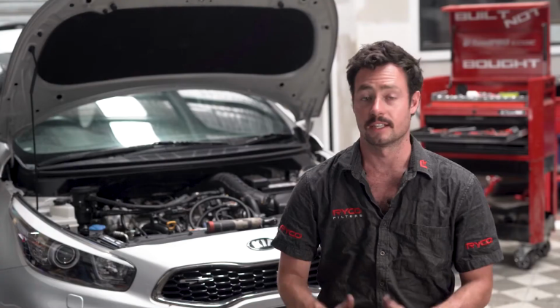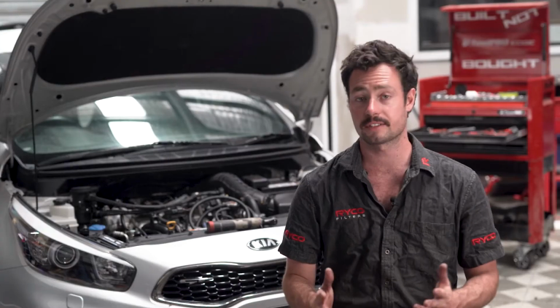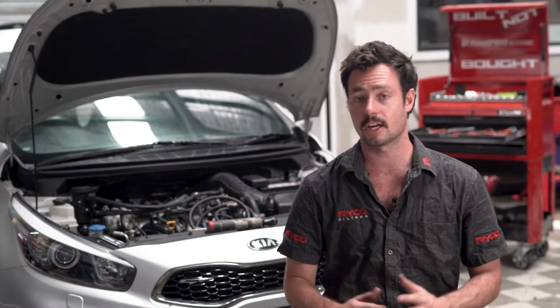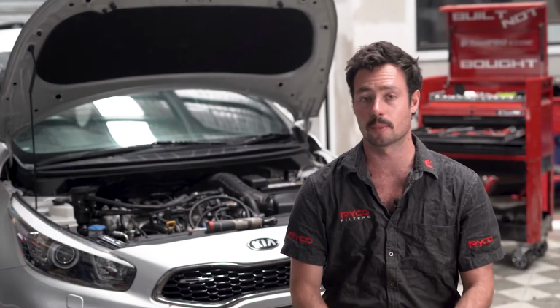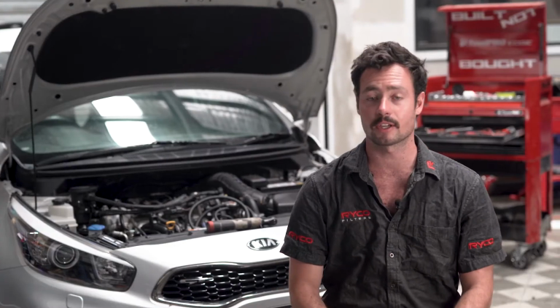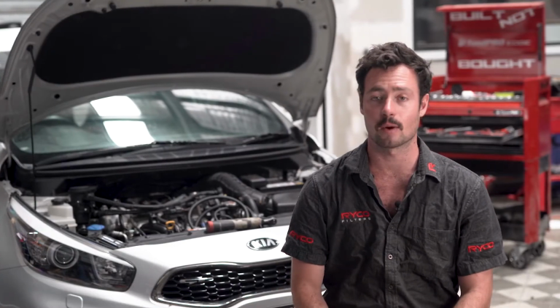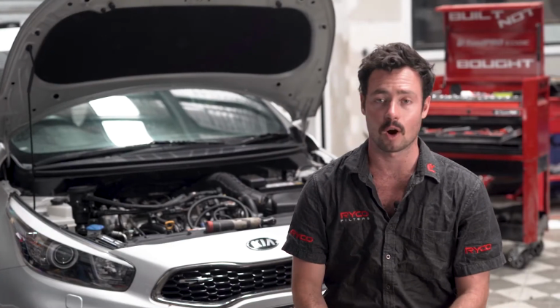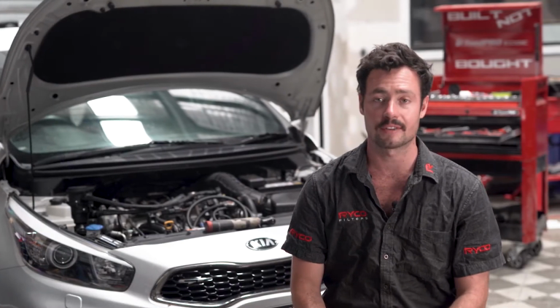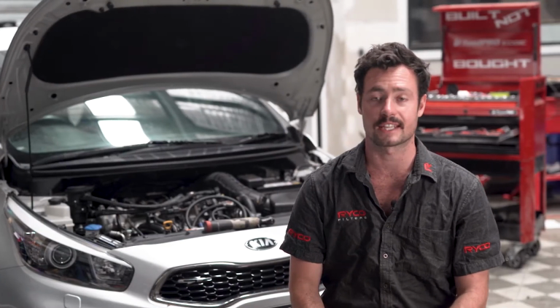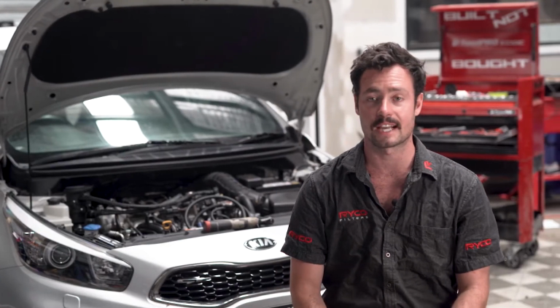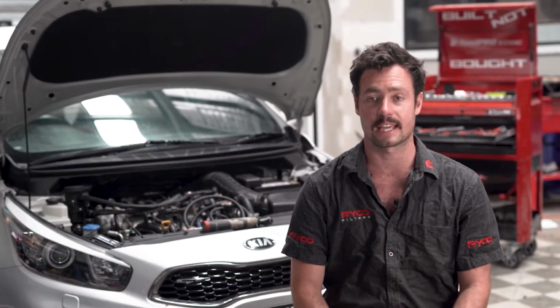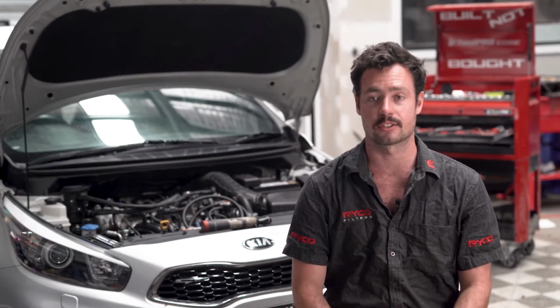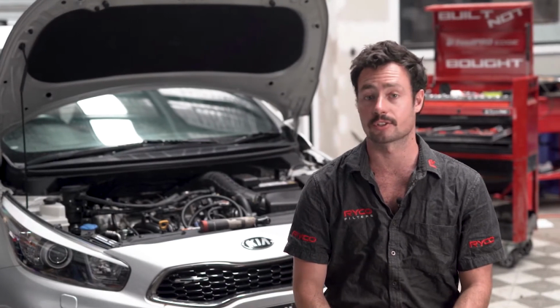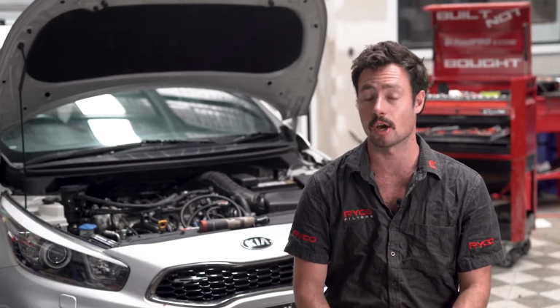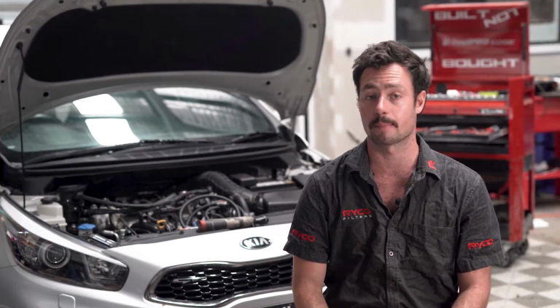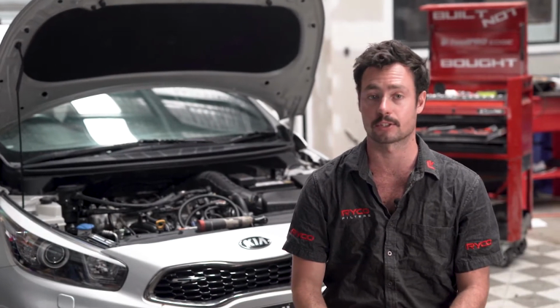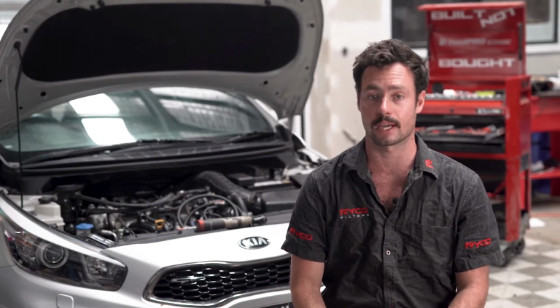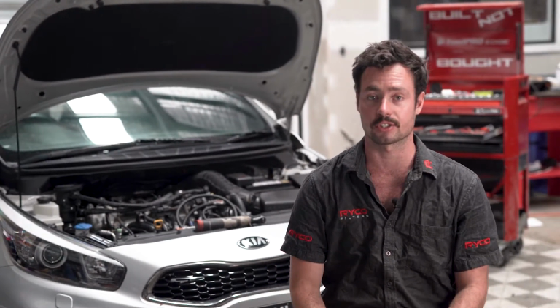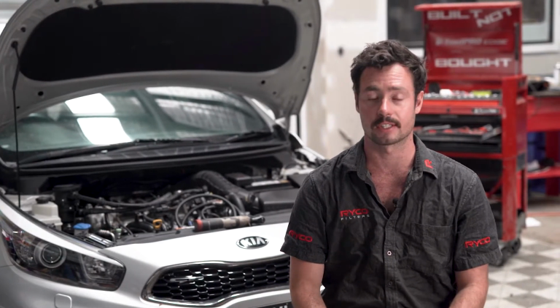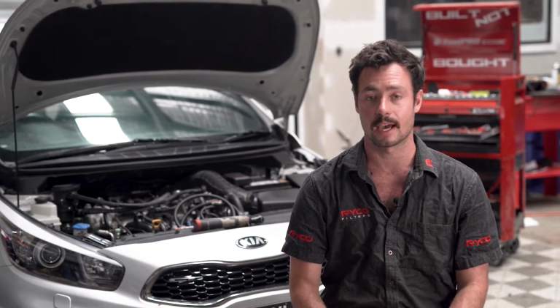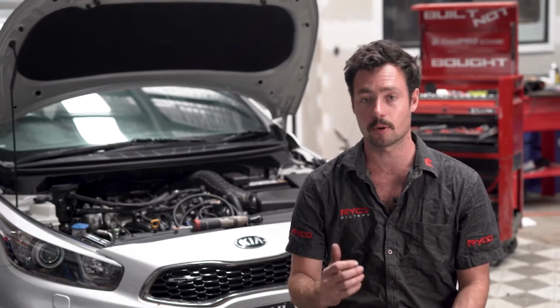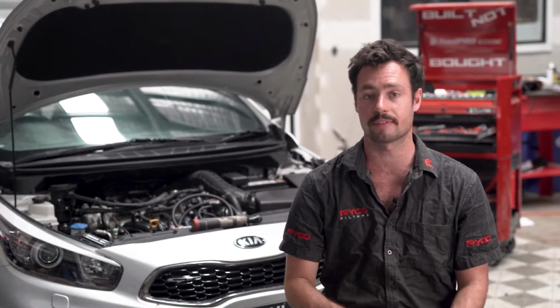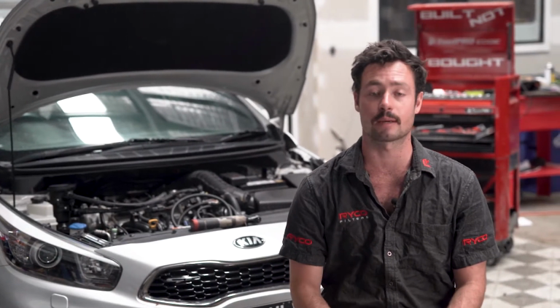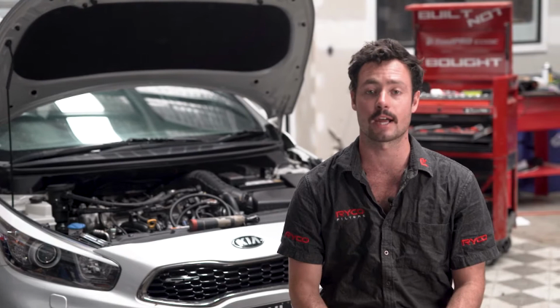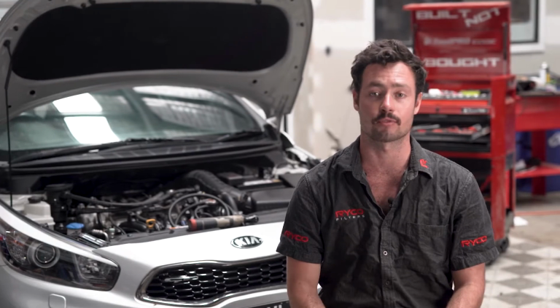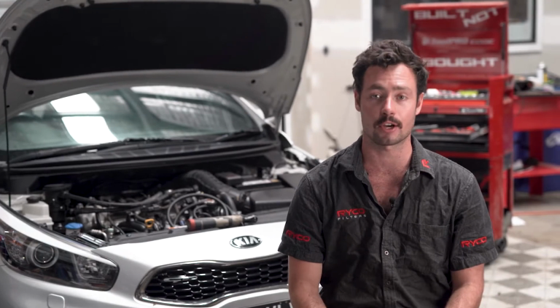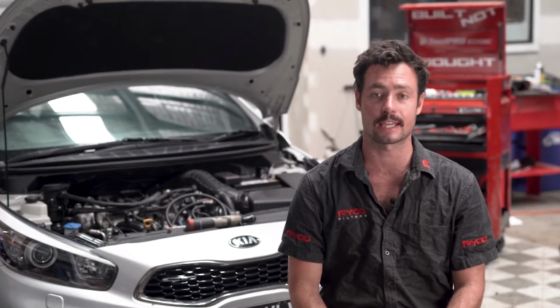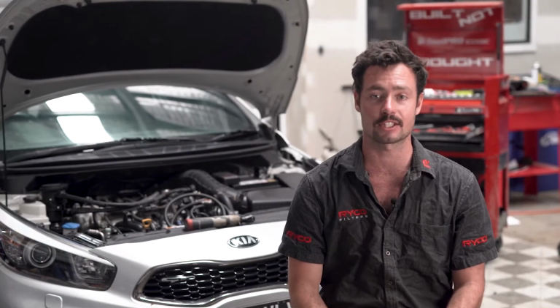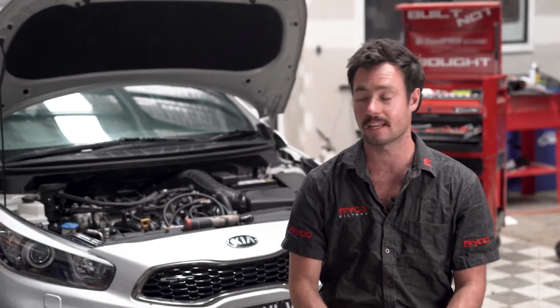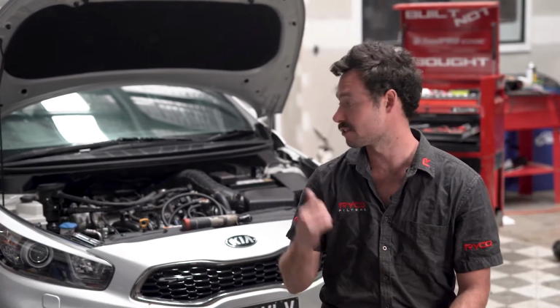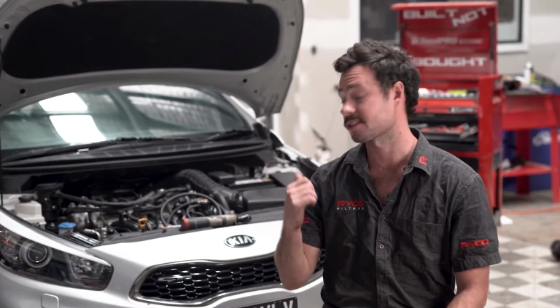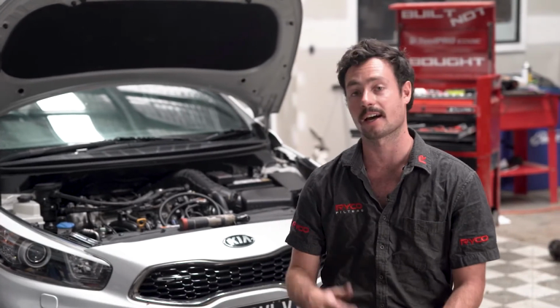In this video, we'll be looking at why you'd fit a catch can to your turbo petrol engine, and then we'll be fitting a brand new RICO catch can to this car.